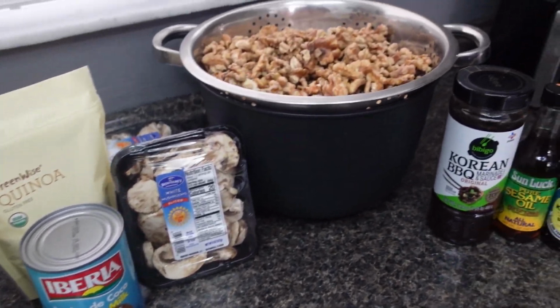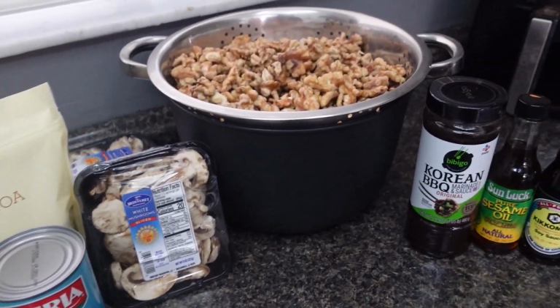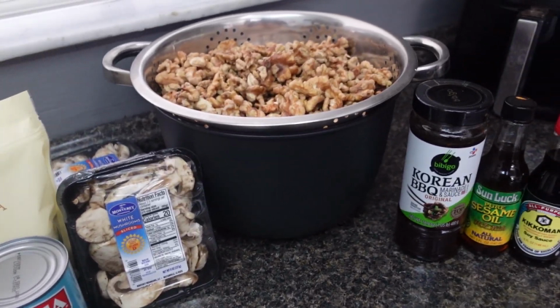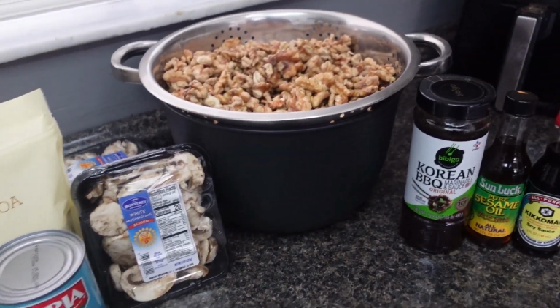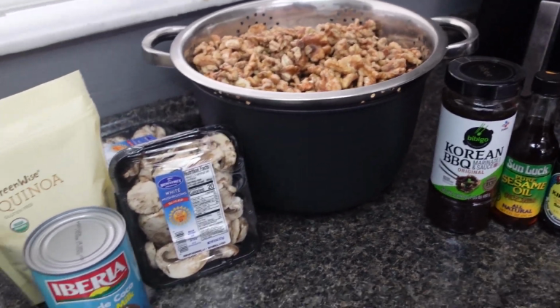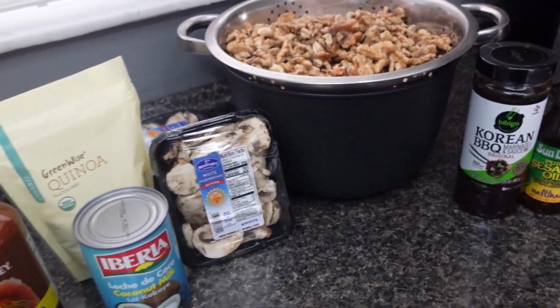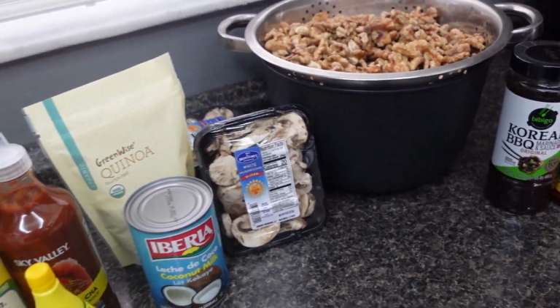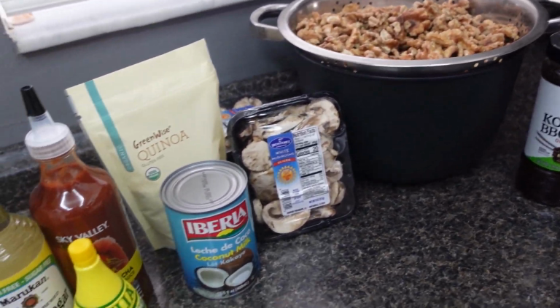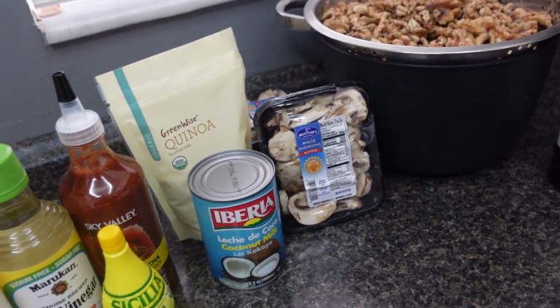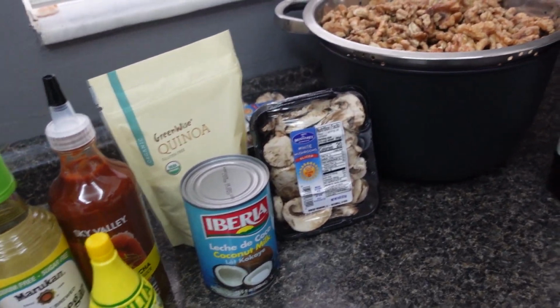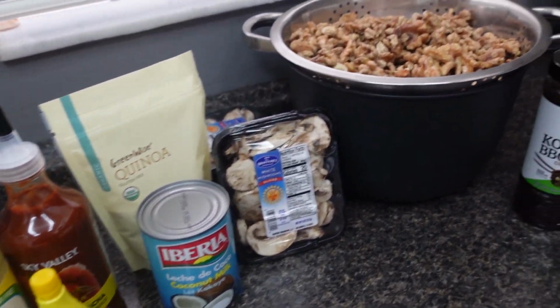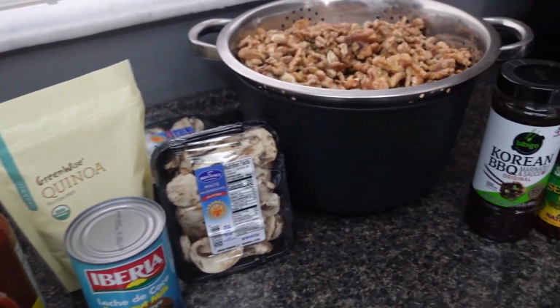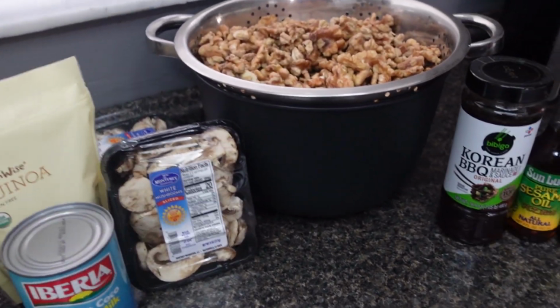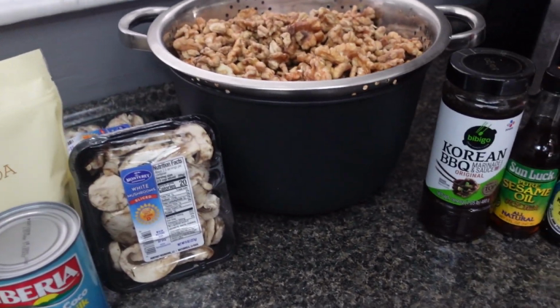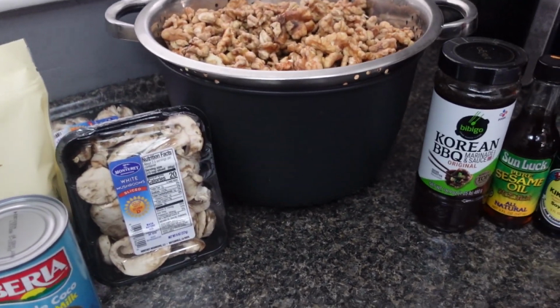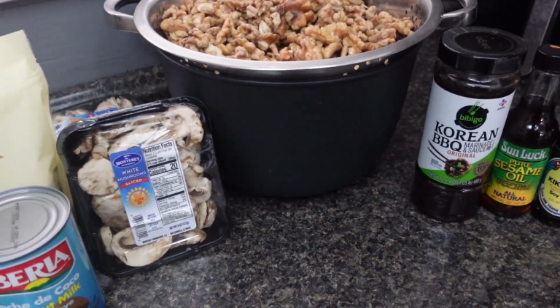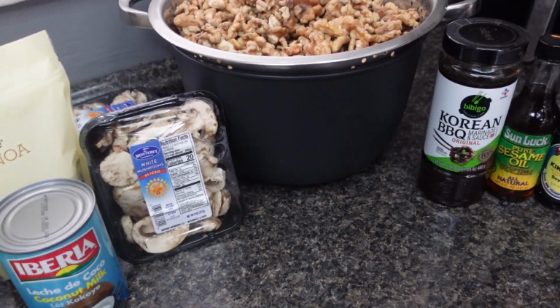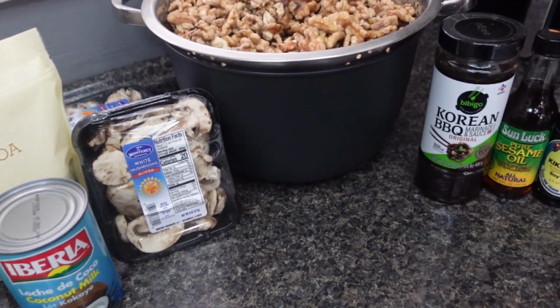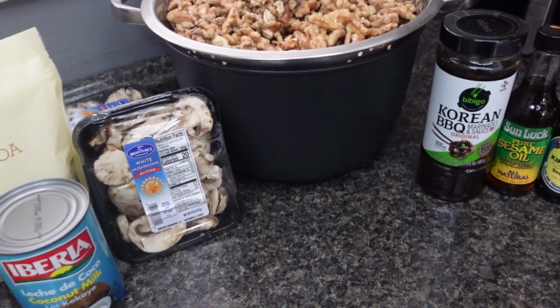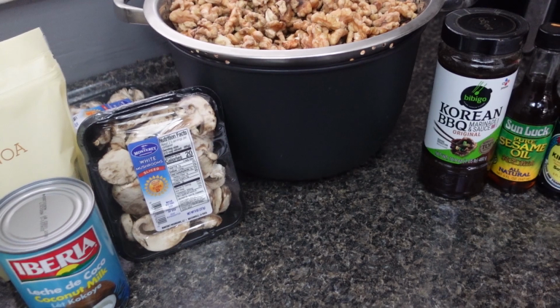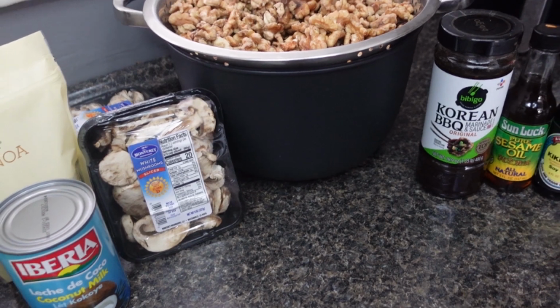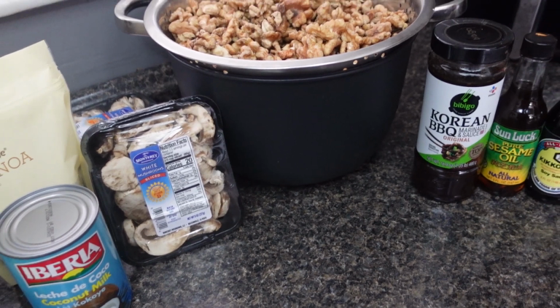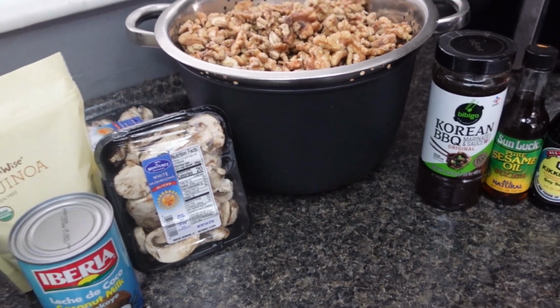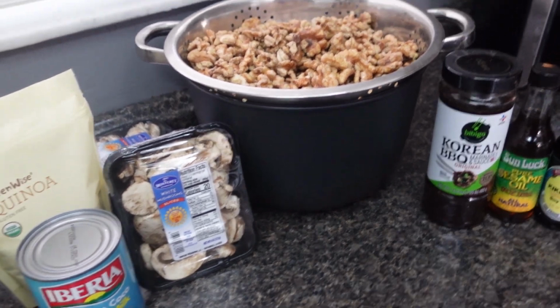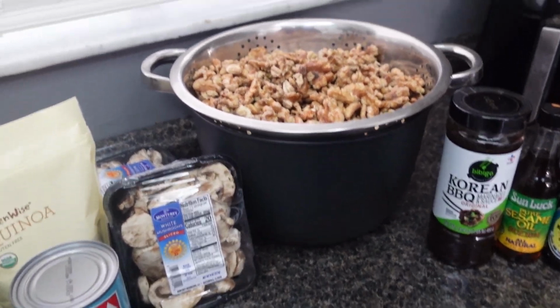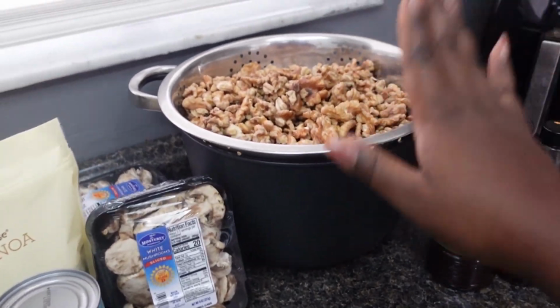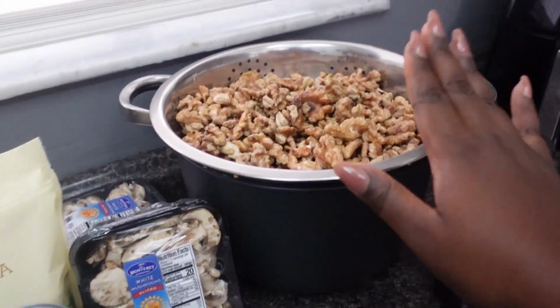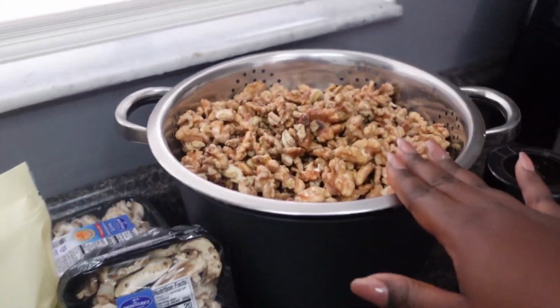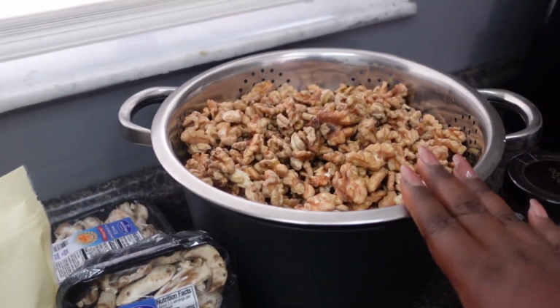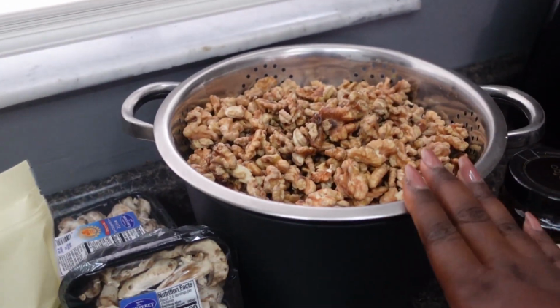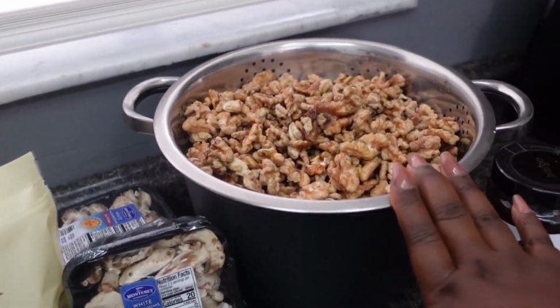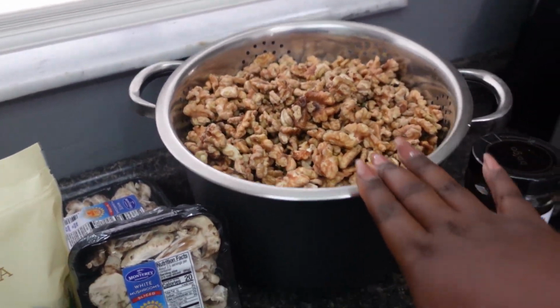And then it's also gonna be like a cucumber and Korean salad to go with it as well, but I'm gonna make that the day of when we actually eat it. So let's get started.